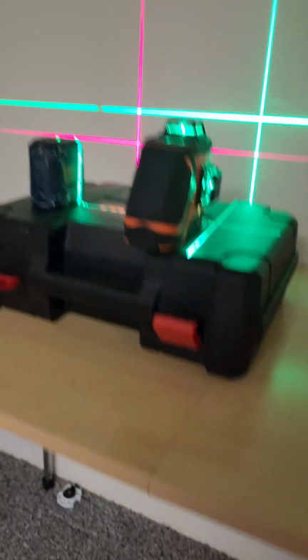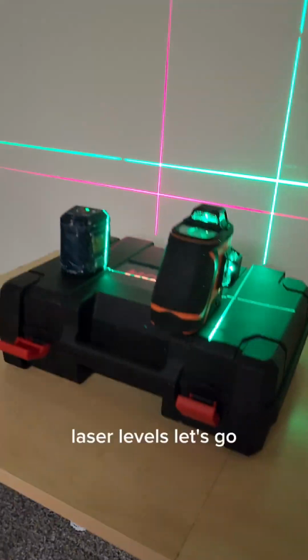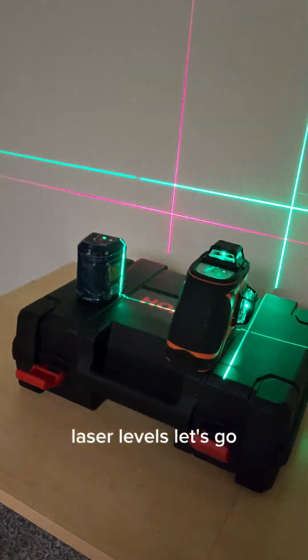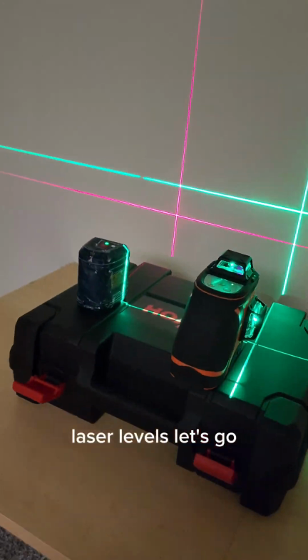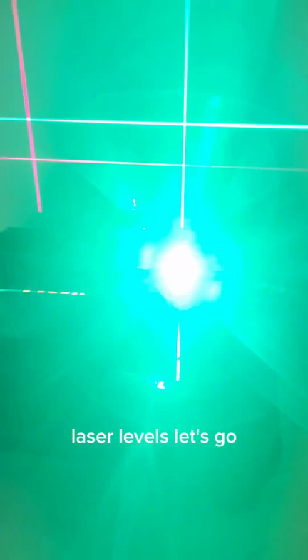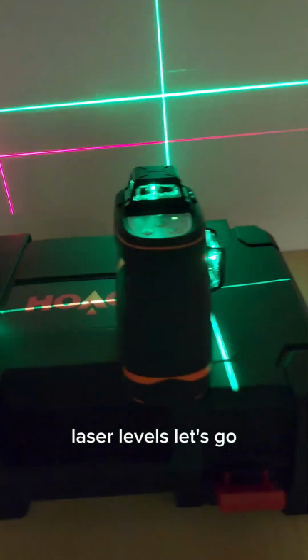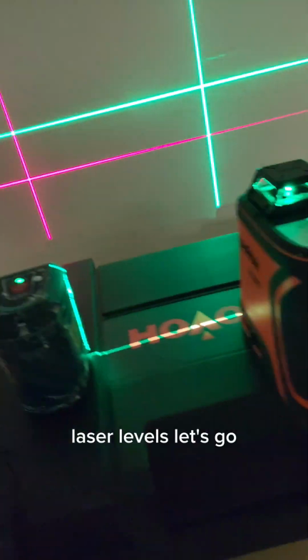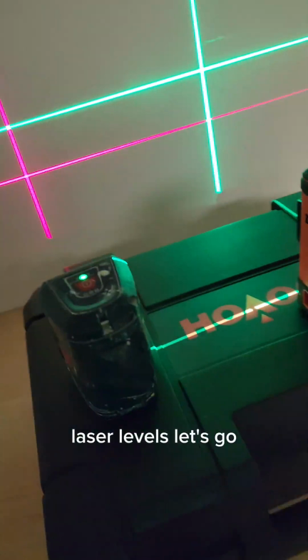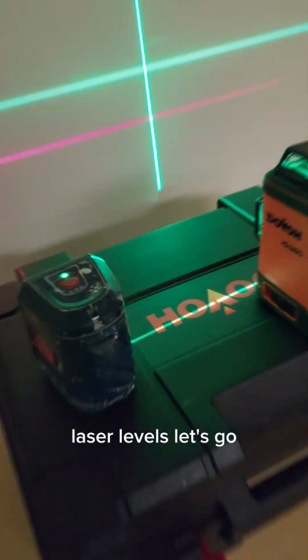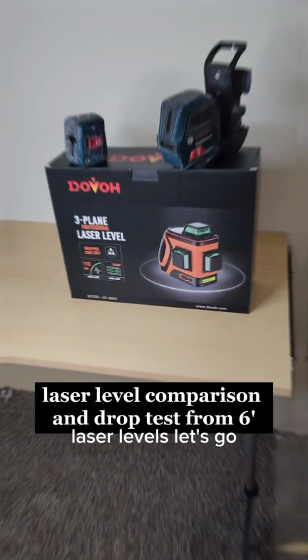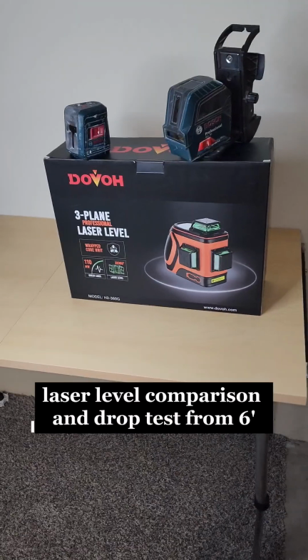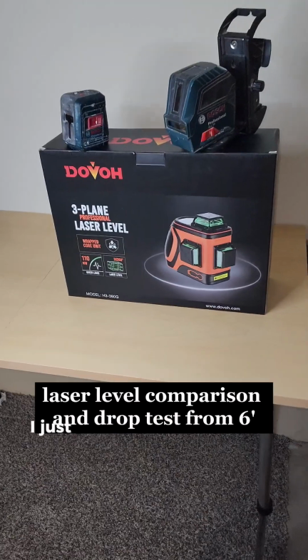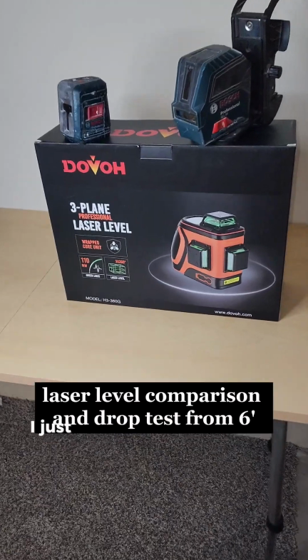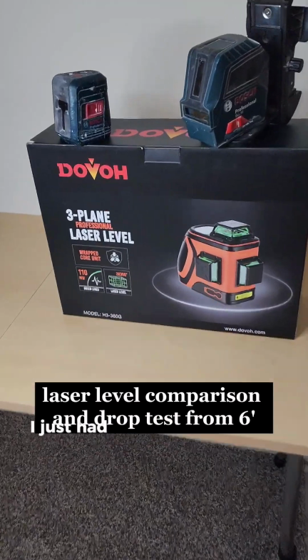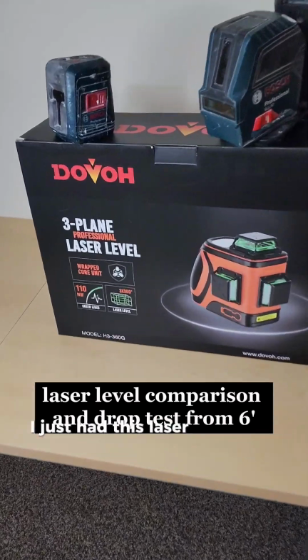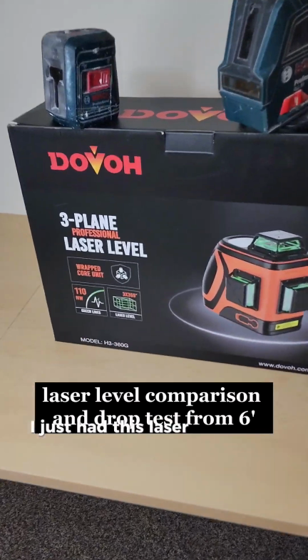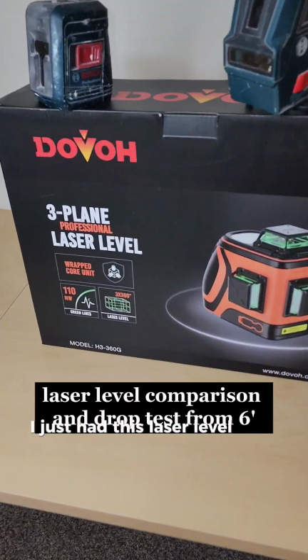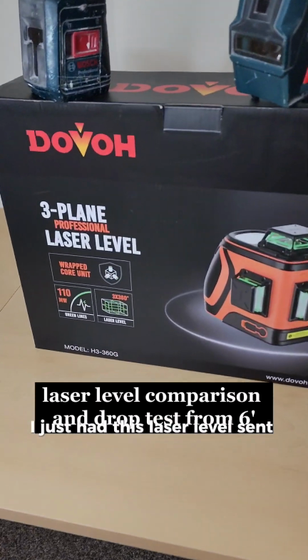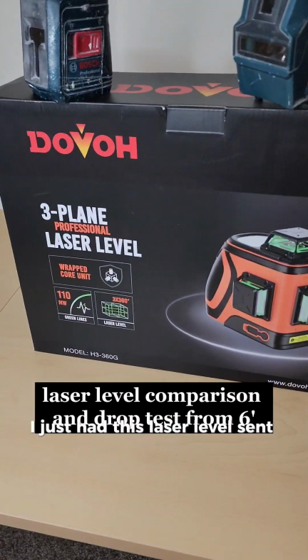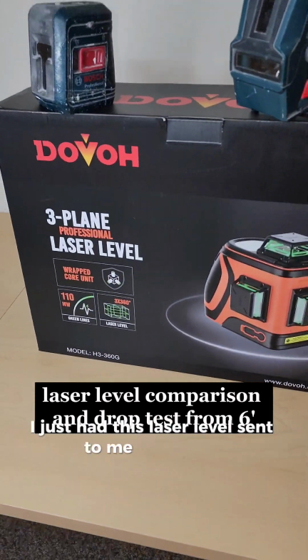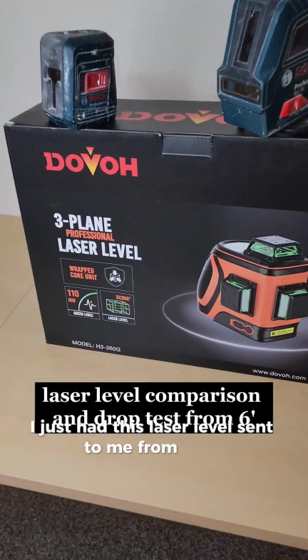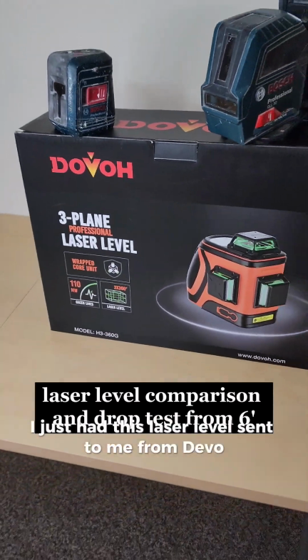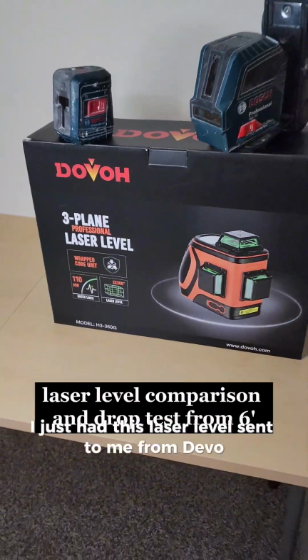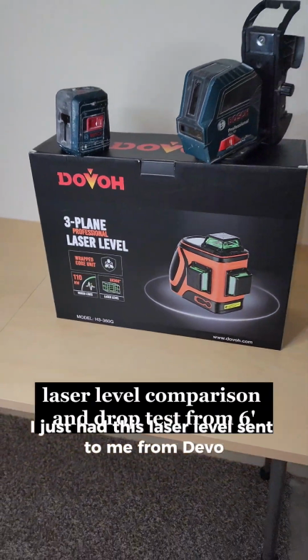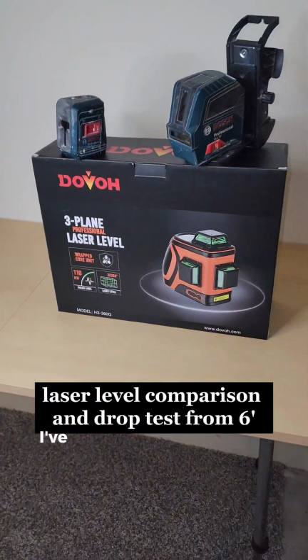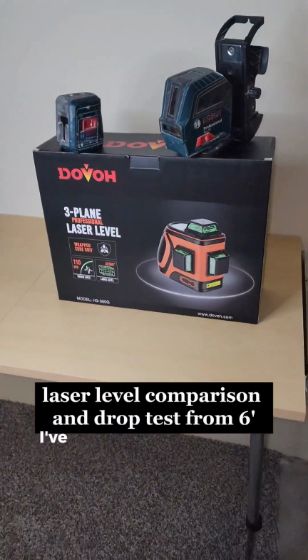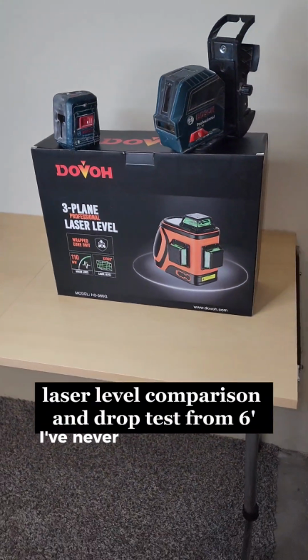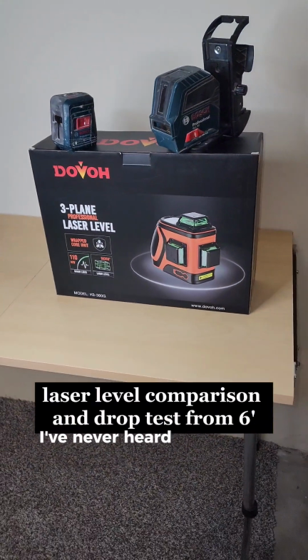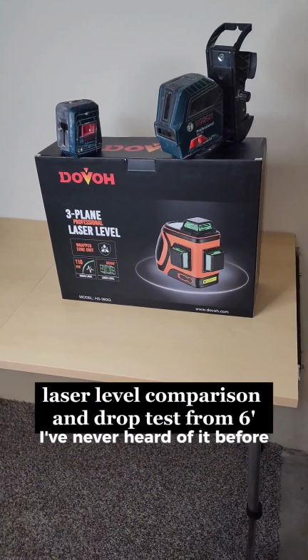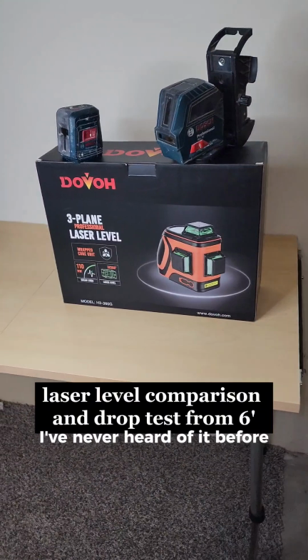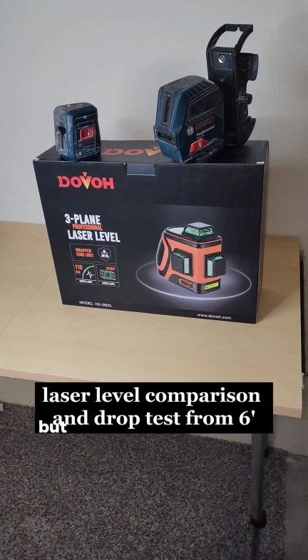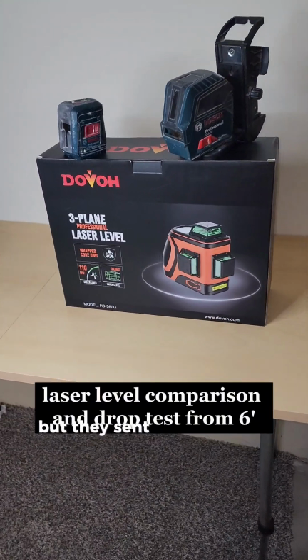Laser levels, let's go. I just had this laser level sent to me from Duvaux — I've never heard of them before, but they sent me this to do a comparison video and I'm okay with that.